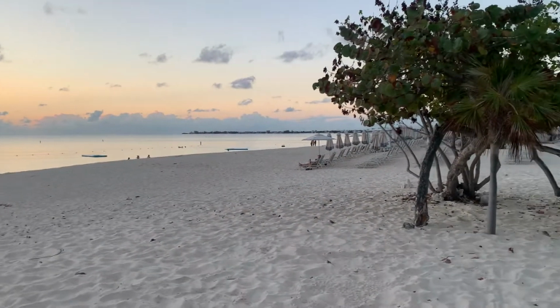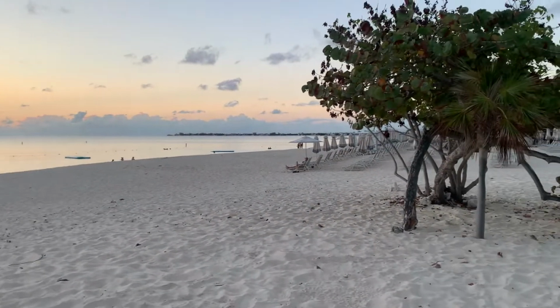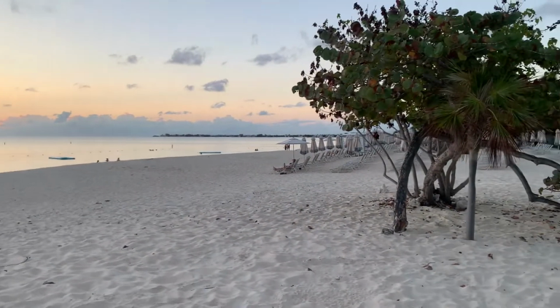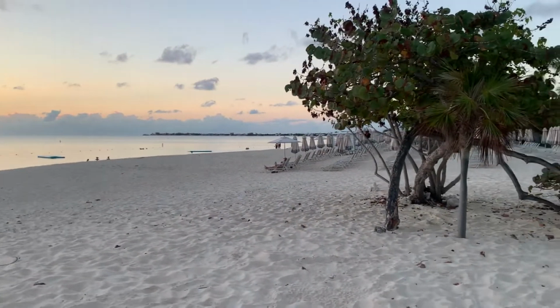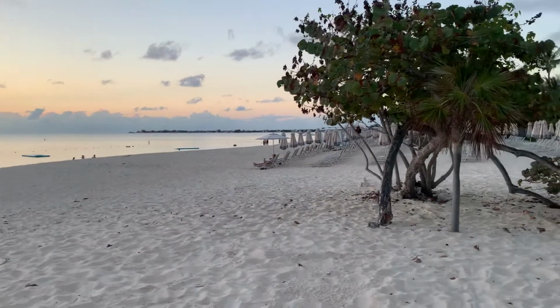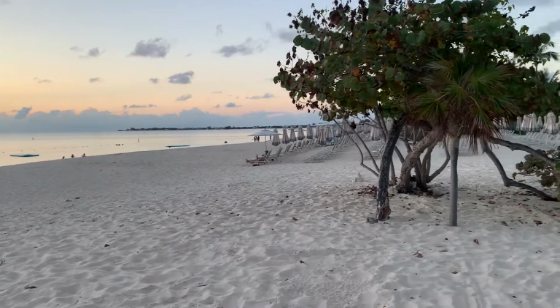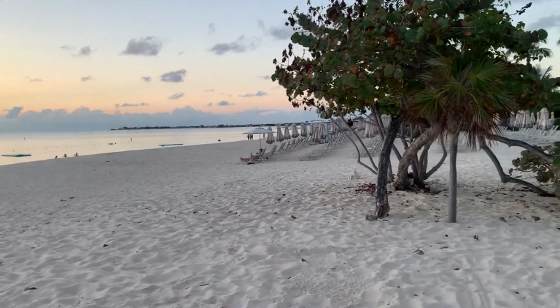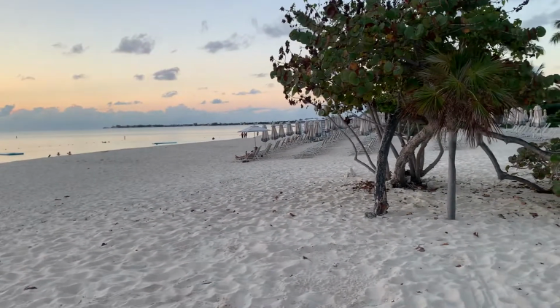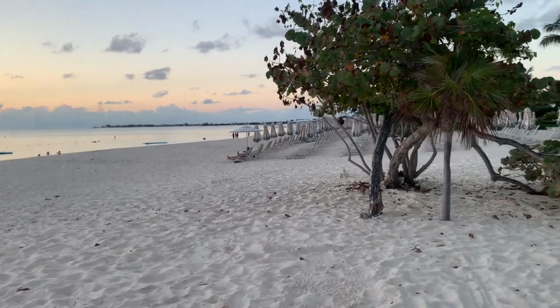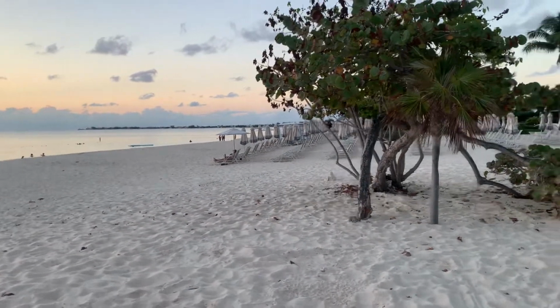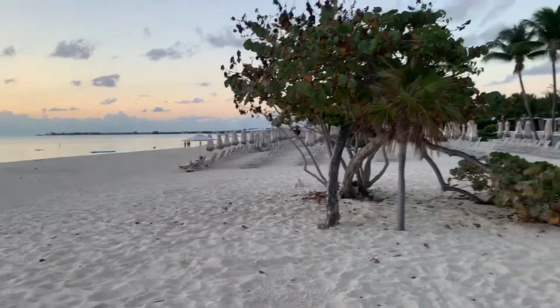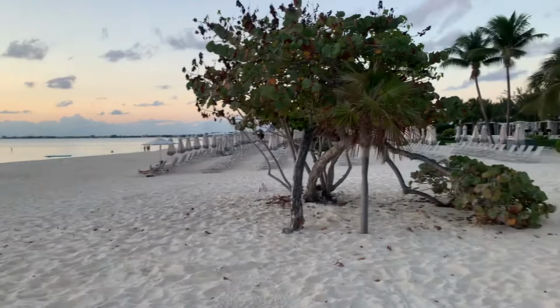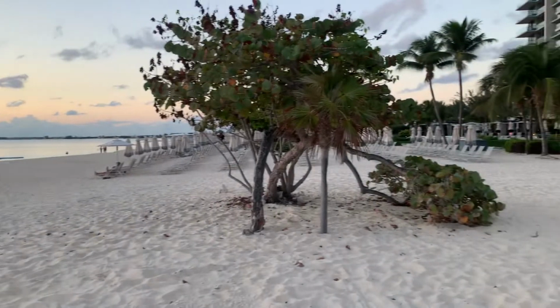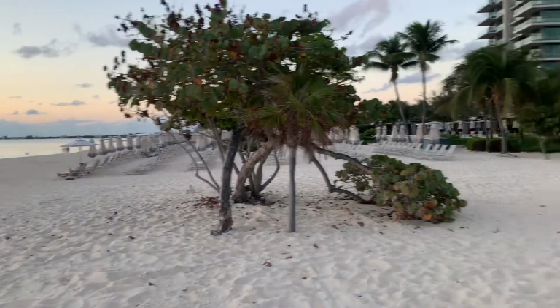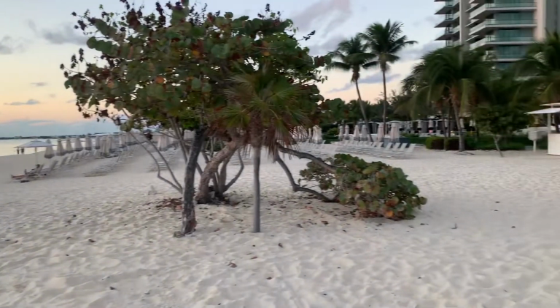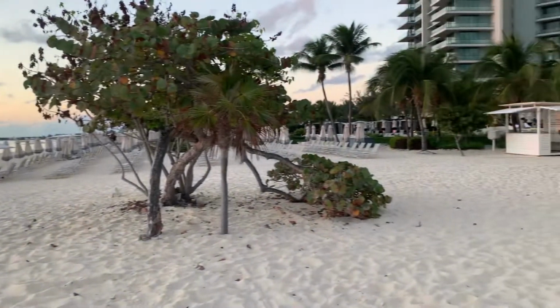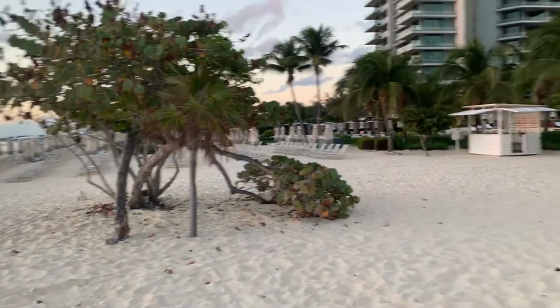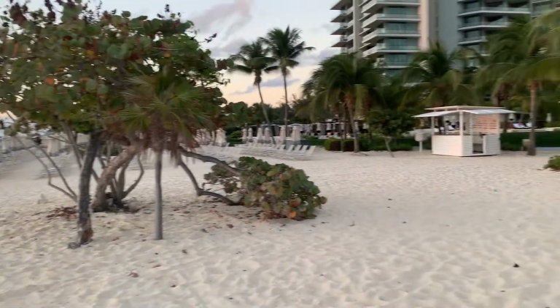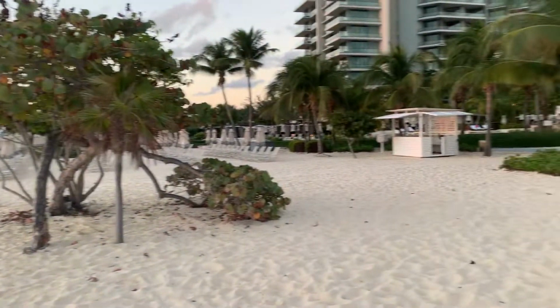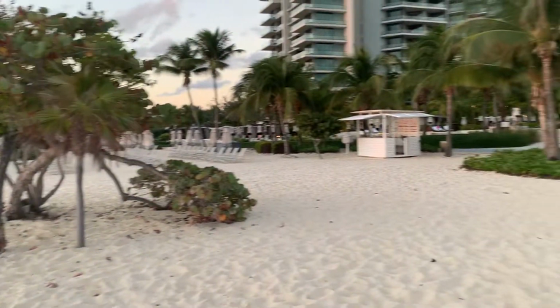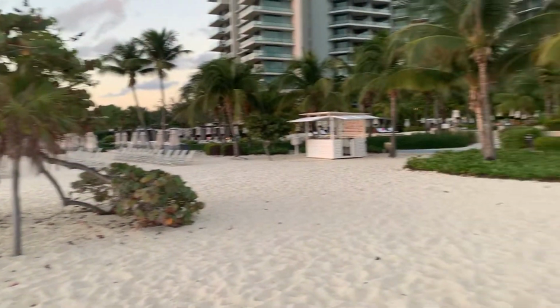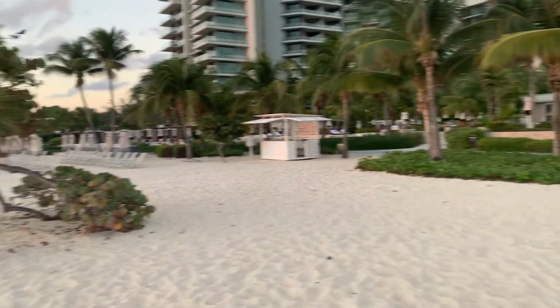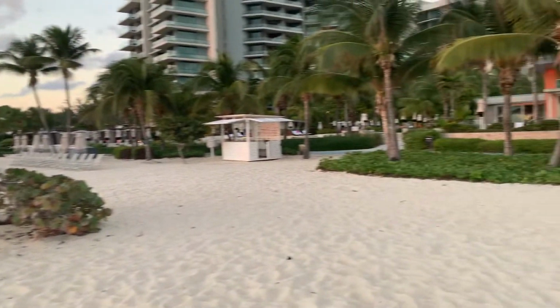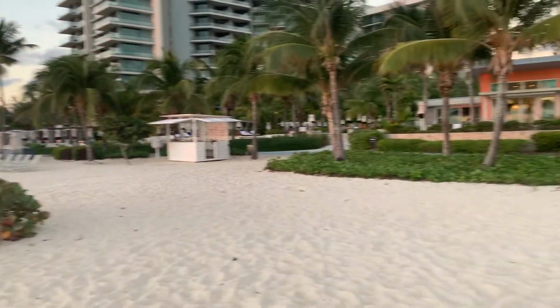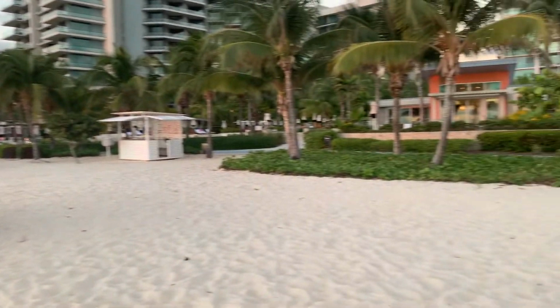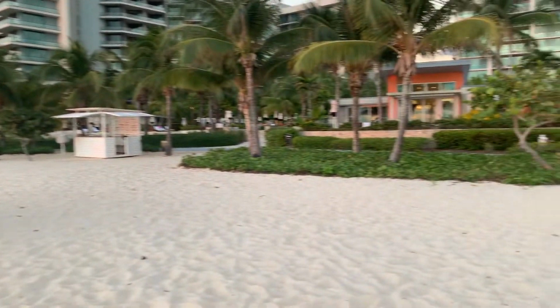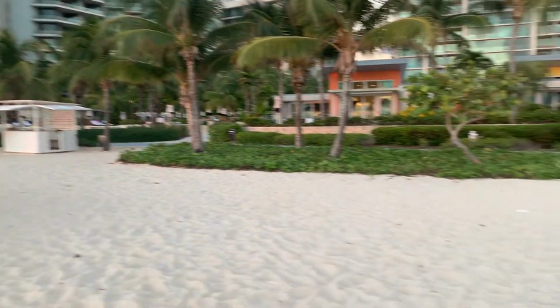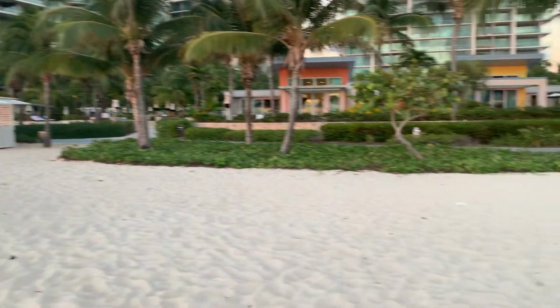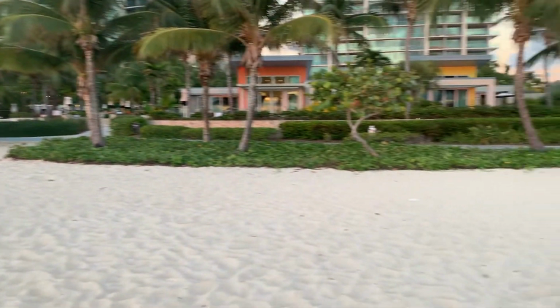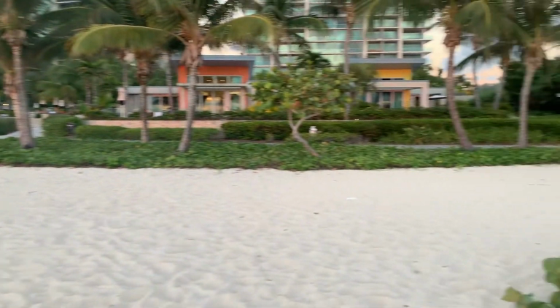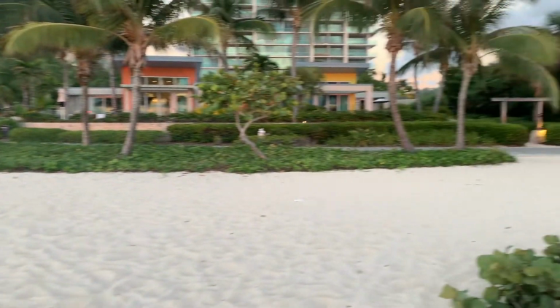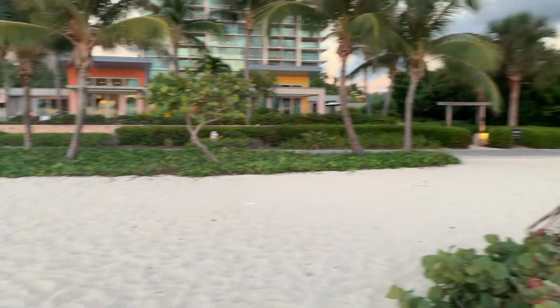Anyway, we're enjoying a beautiful sunset here — beautiful. We're down at the beautiful Kimpton Beach Hotel, just enjoying the sunset.